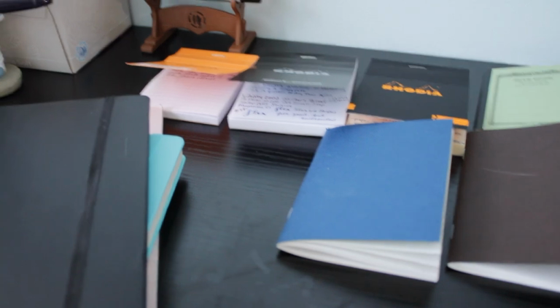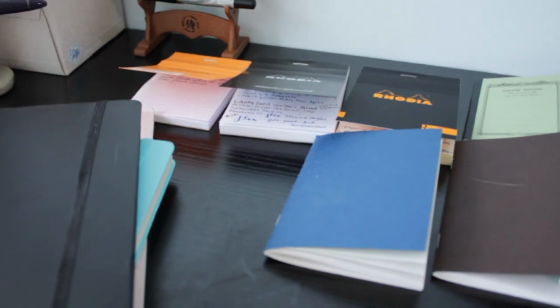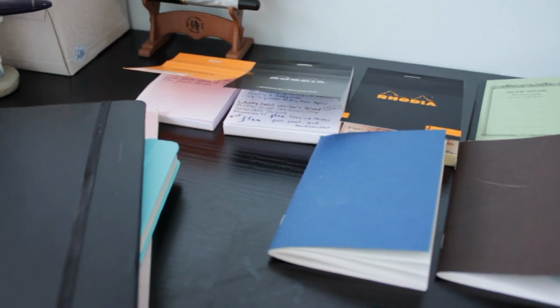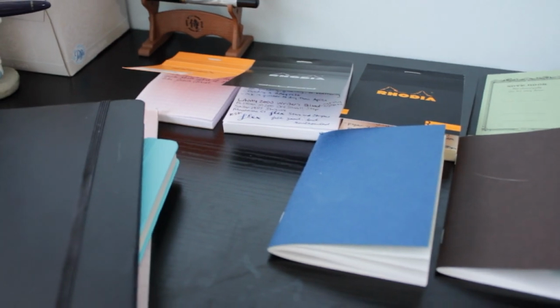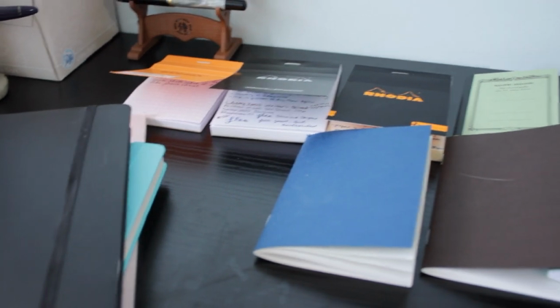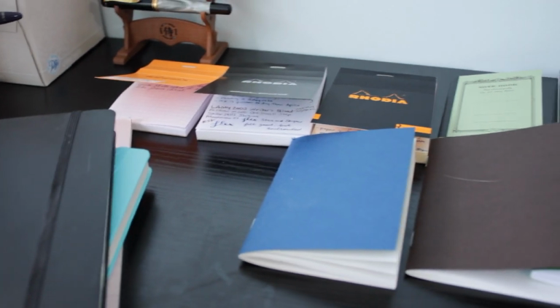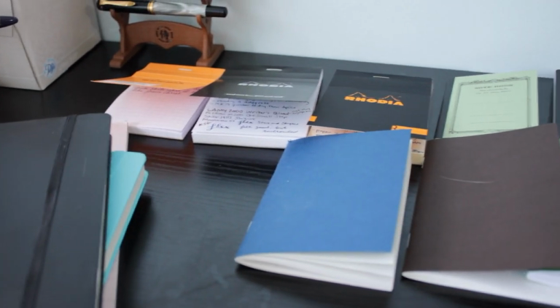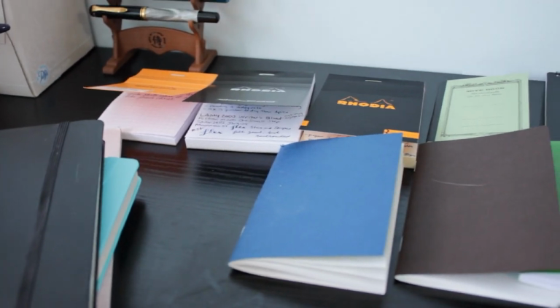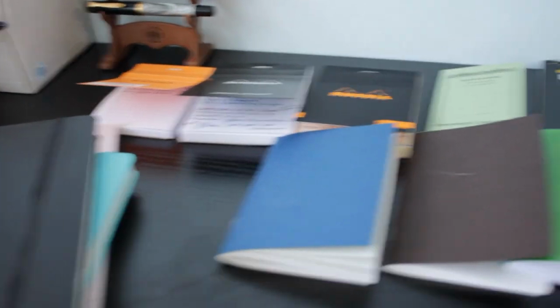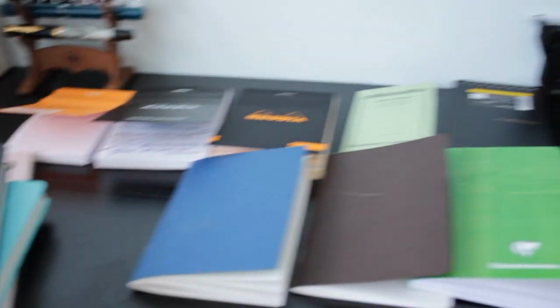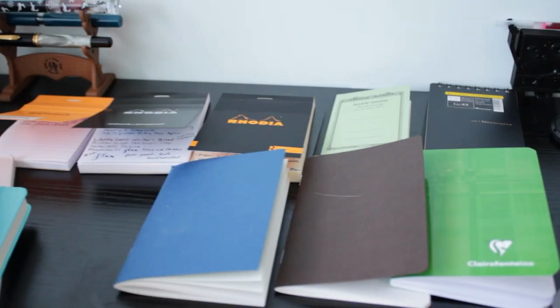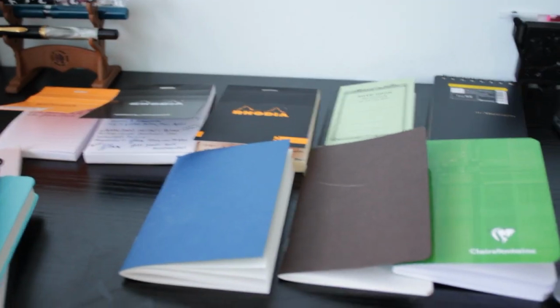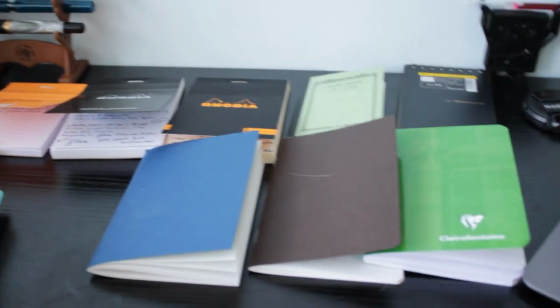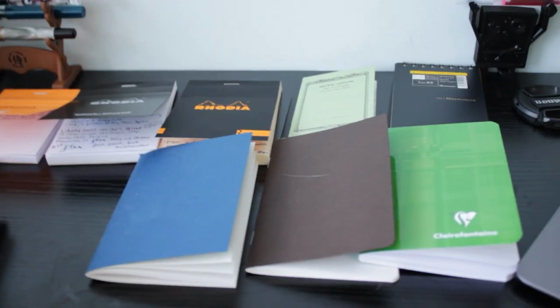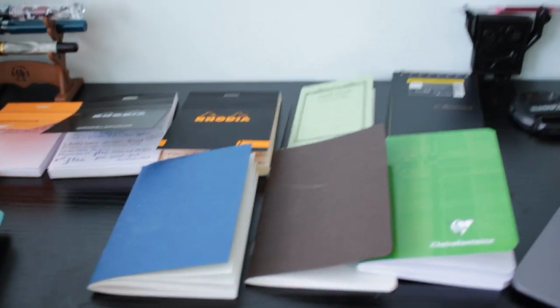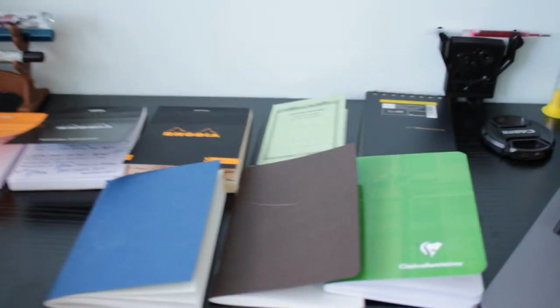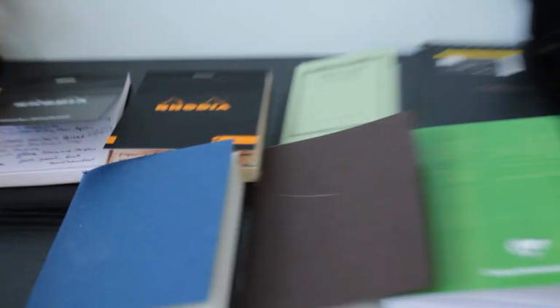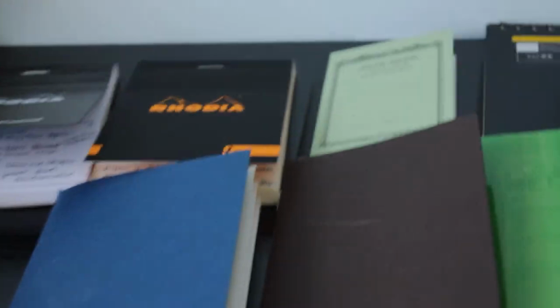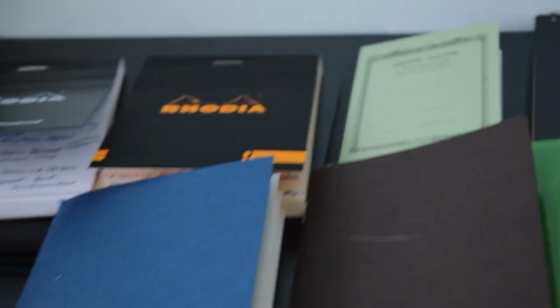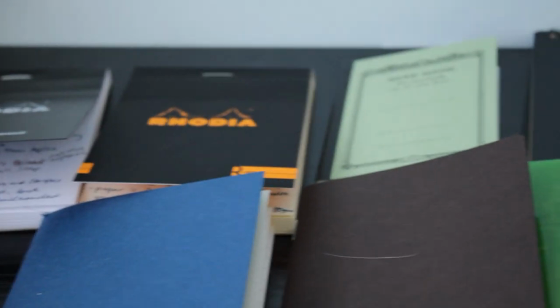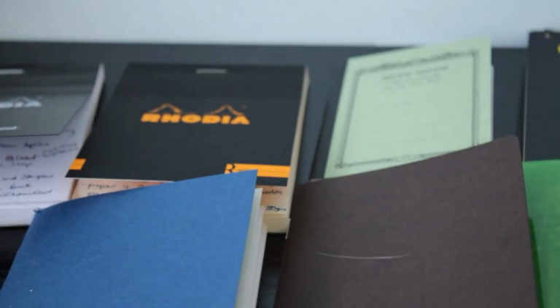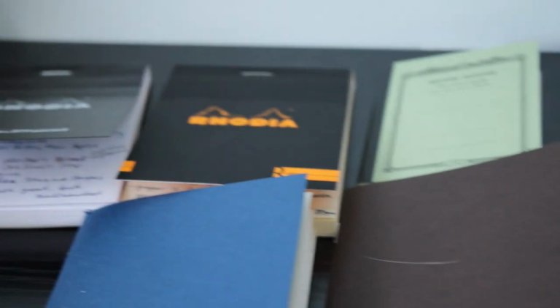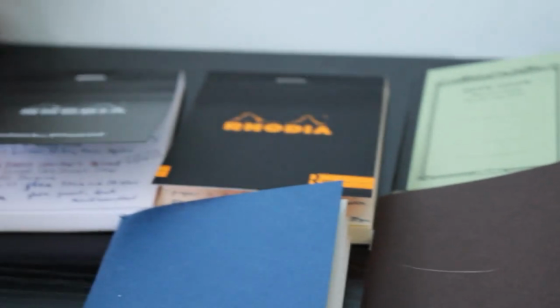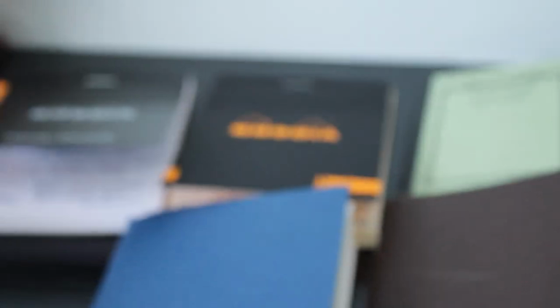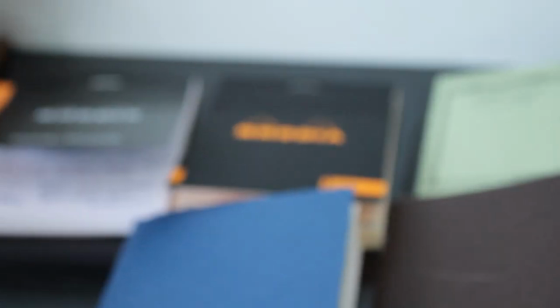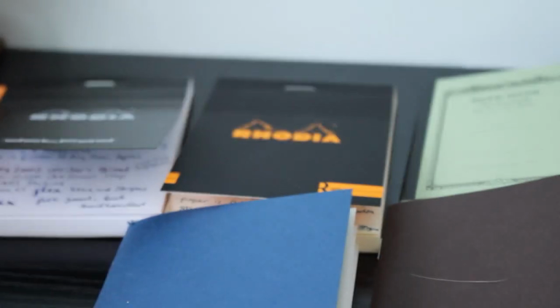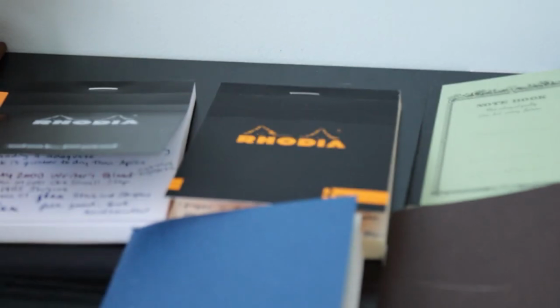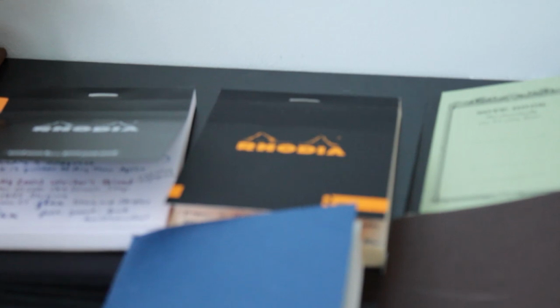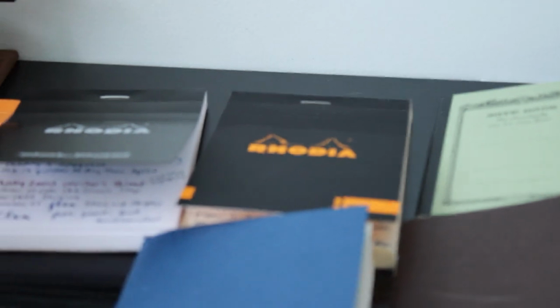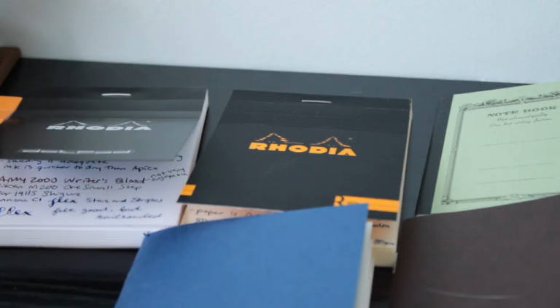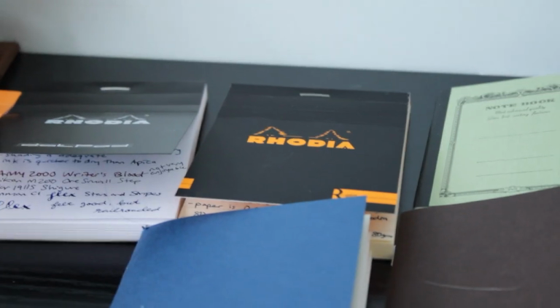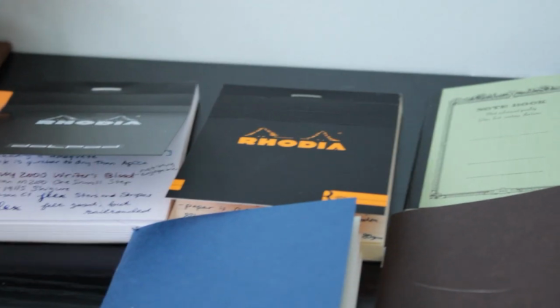Hey, what's up guys? It's Reflex, and I think it's about time we talked about paper.